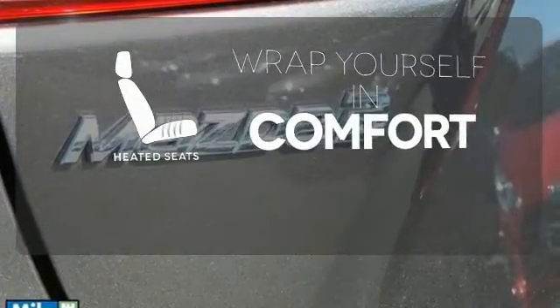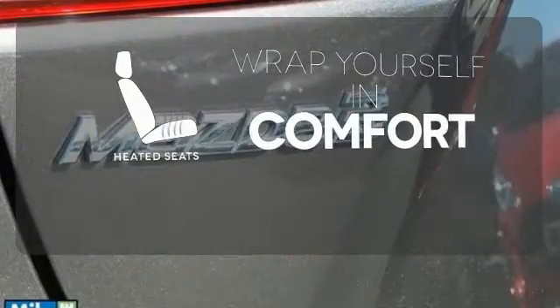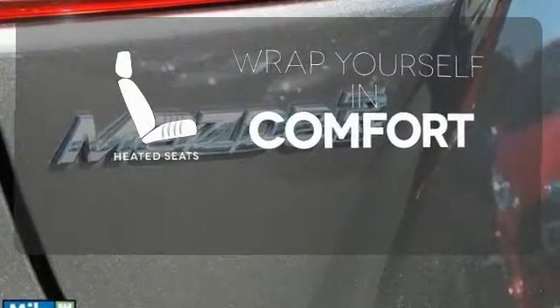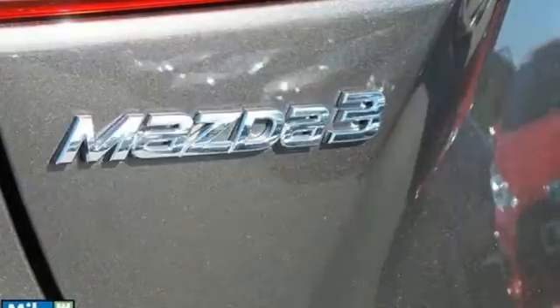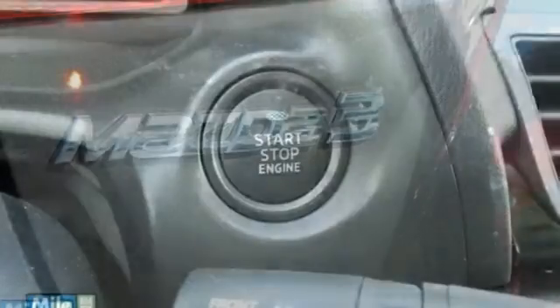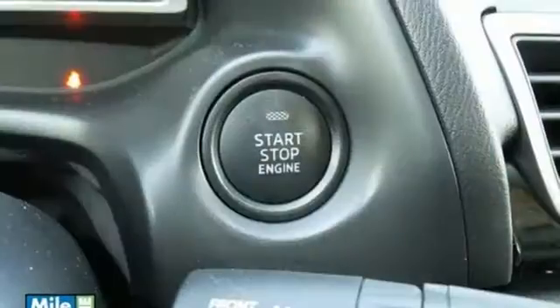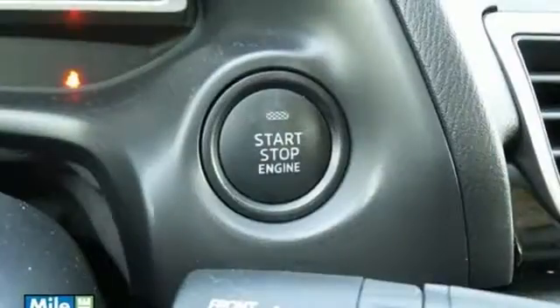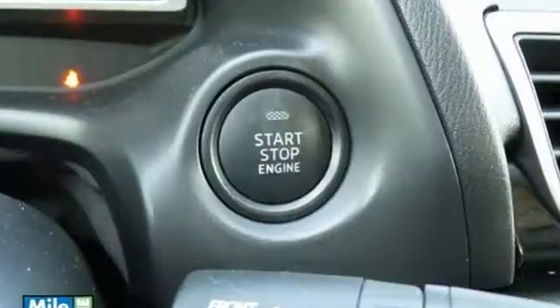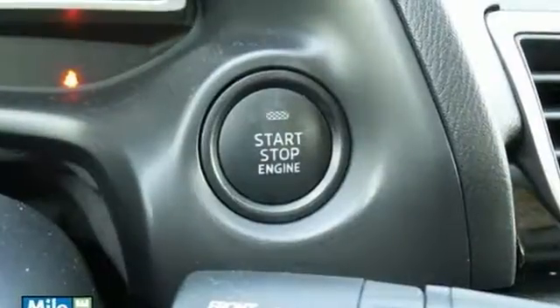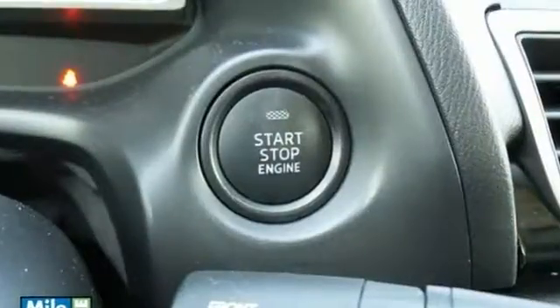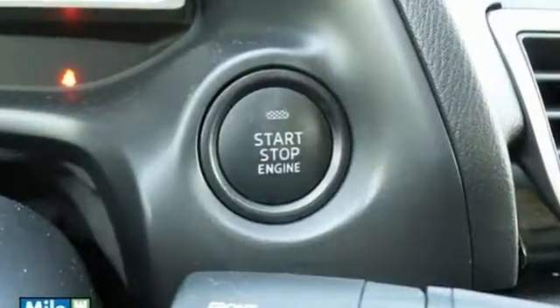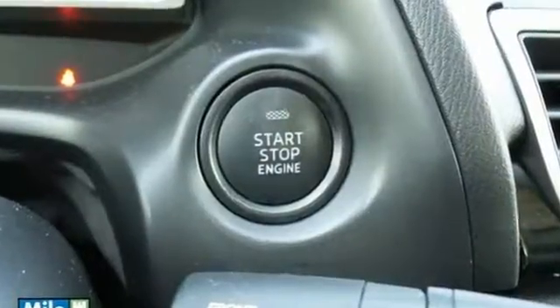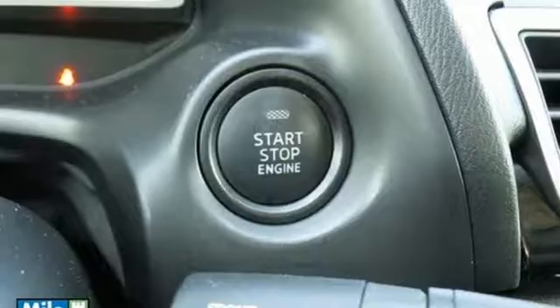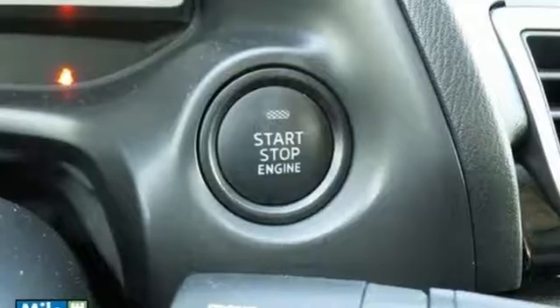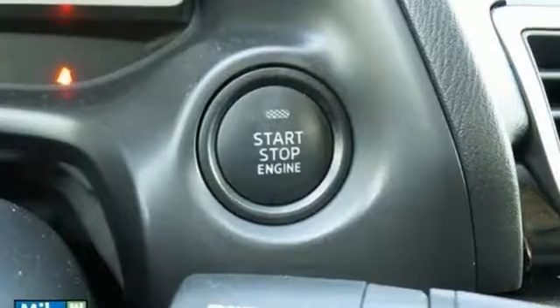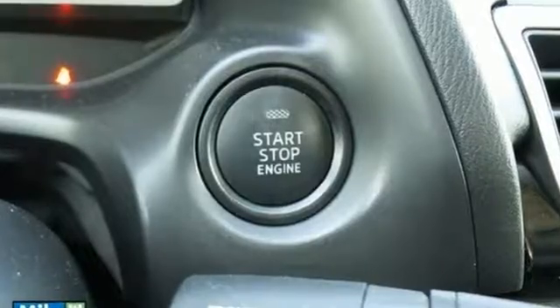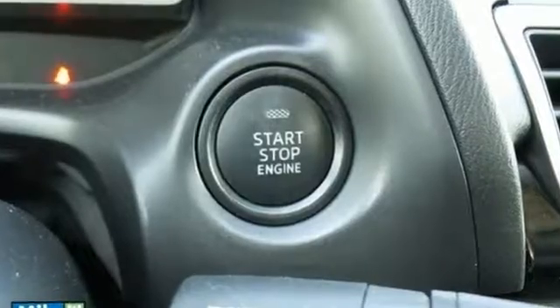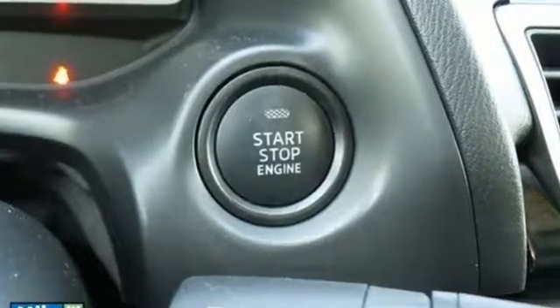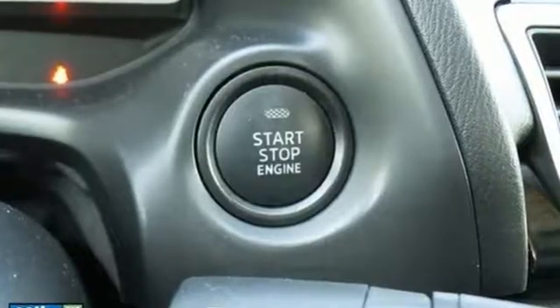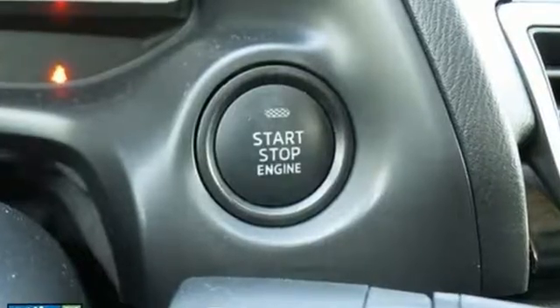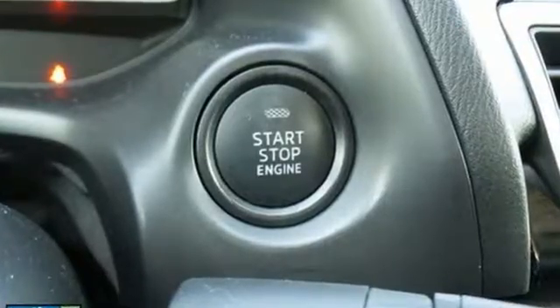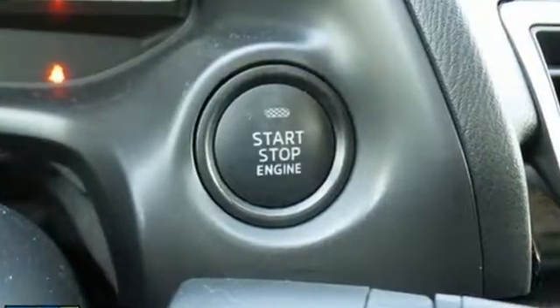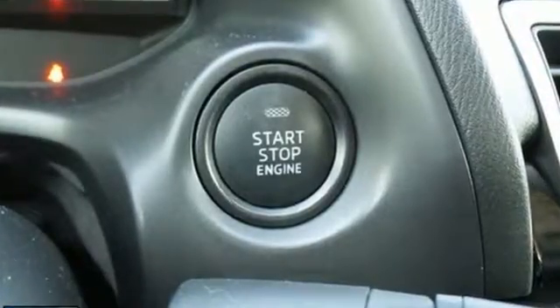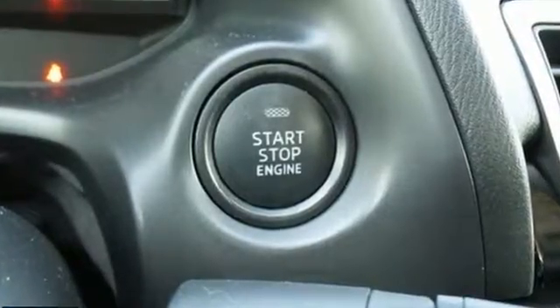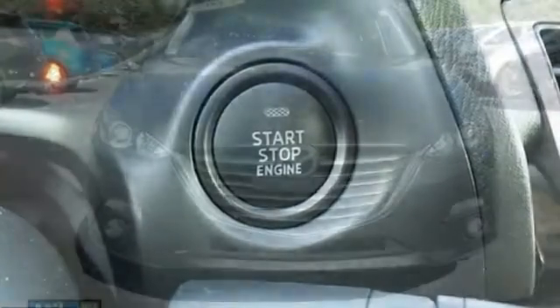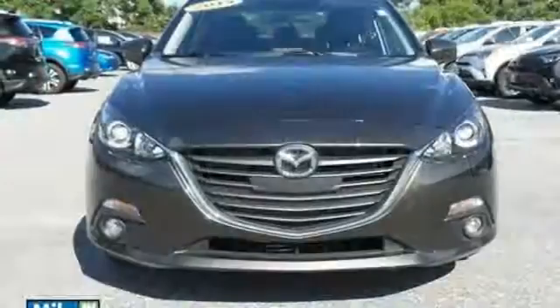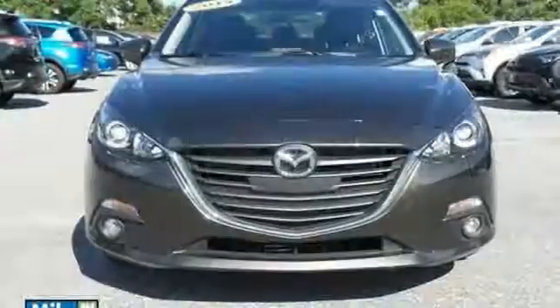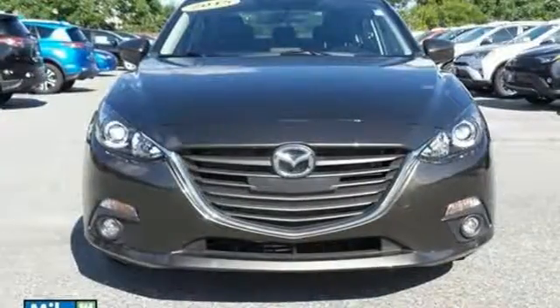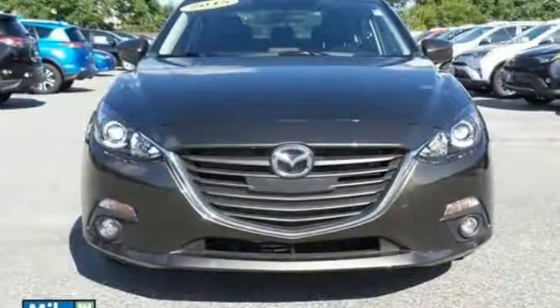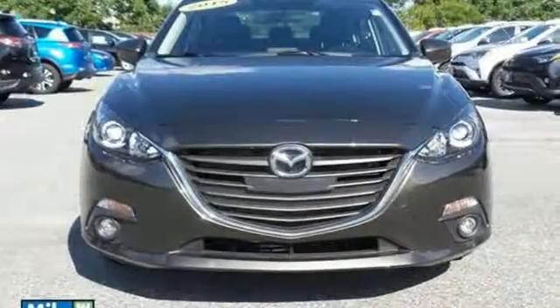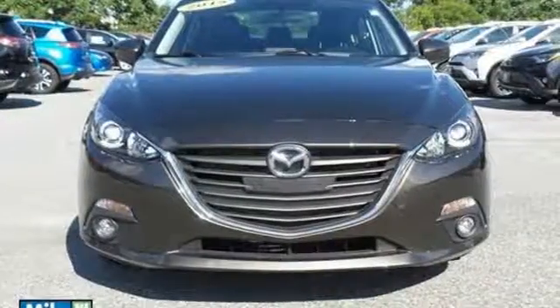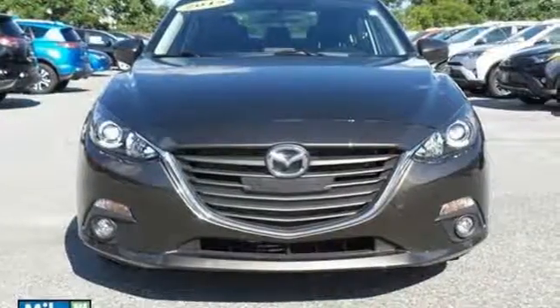Known for its sharp handling and engaging nature, this Mazda 3 is one you need to experience.